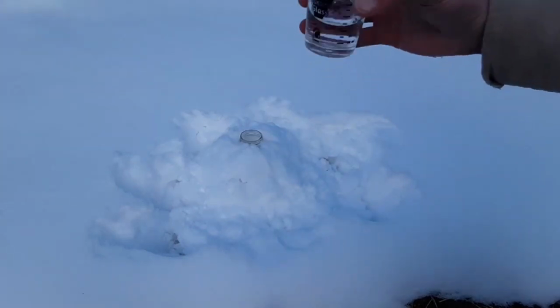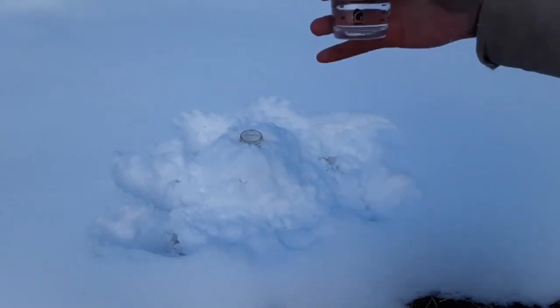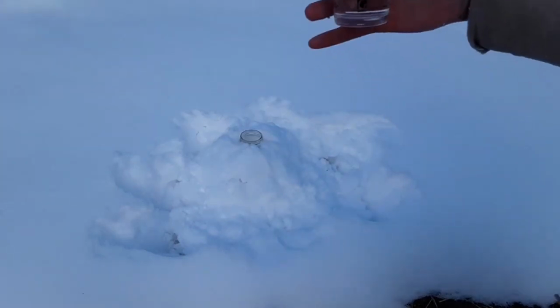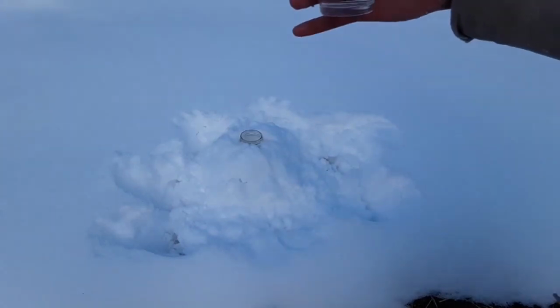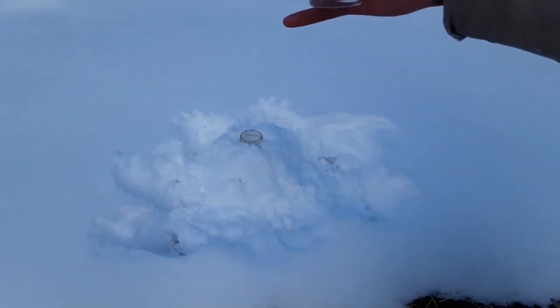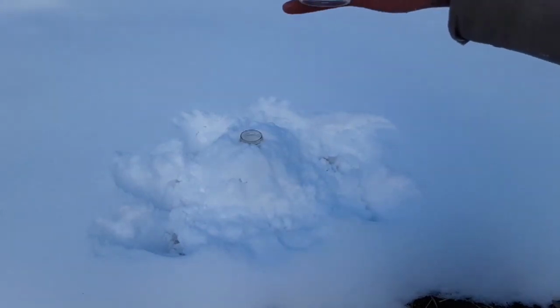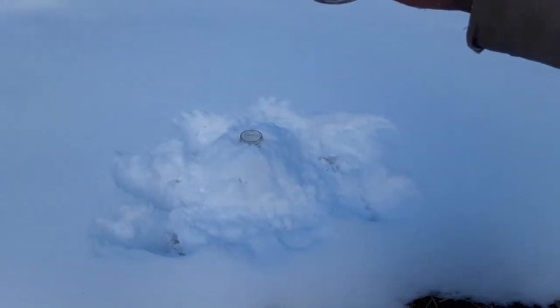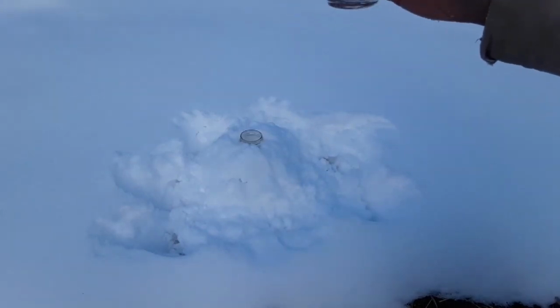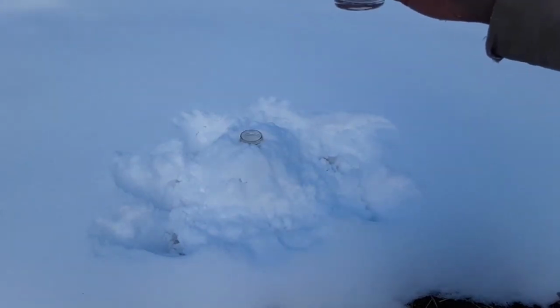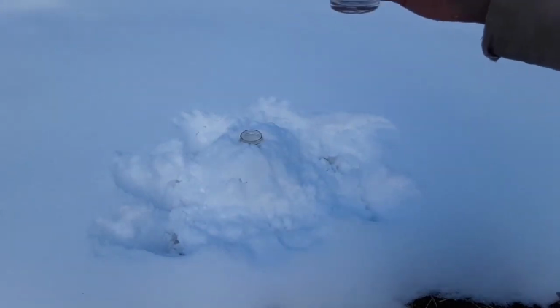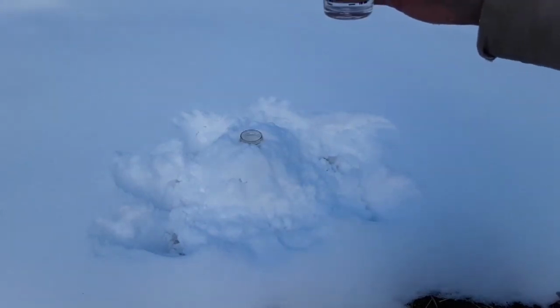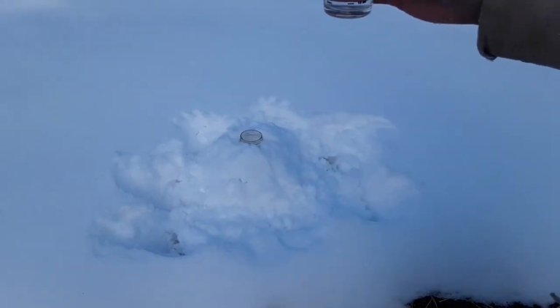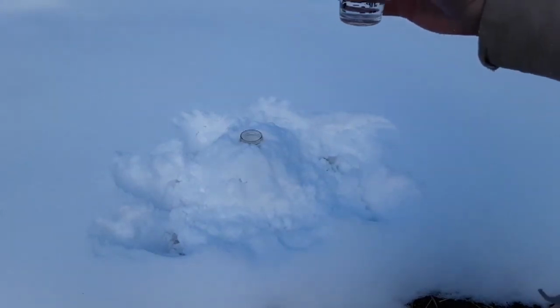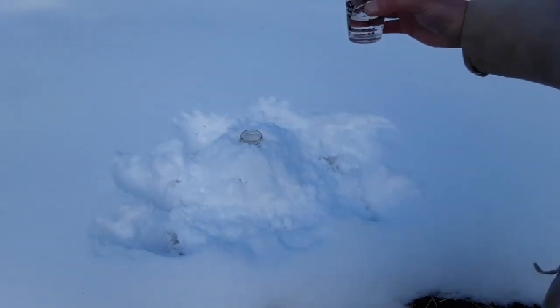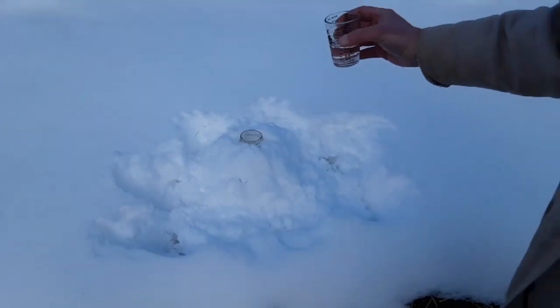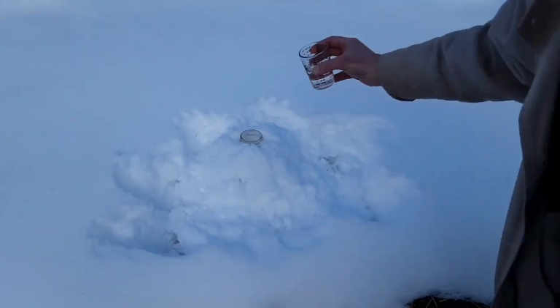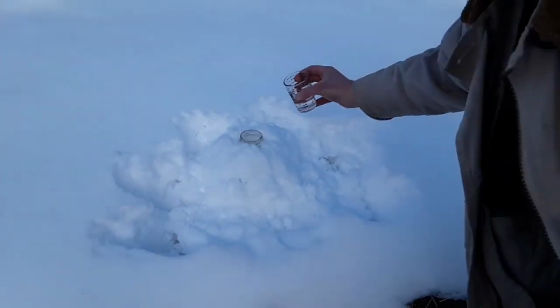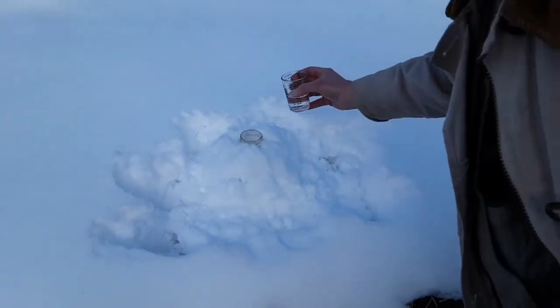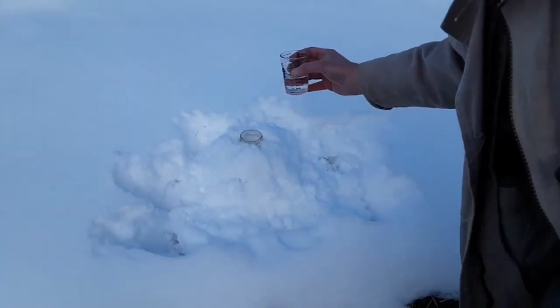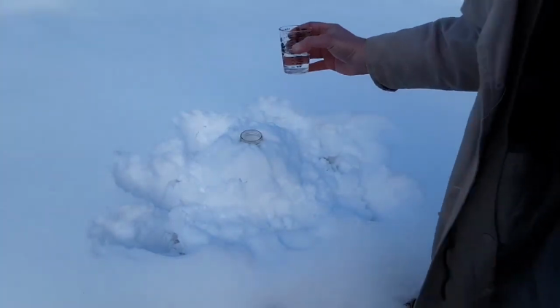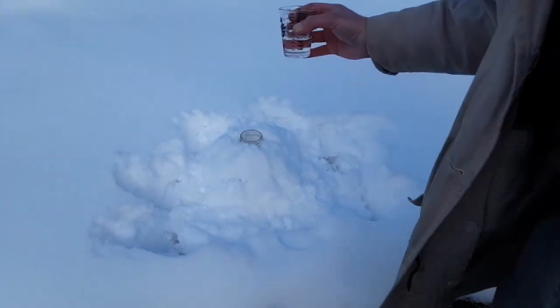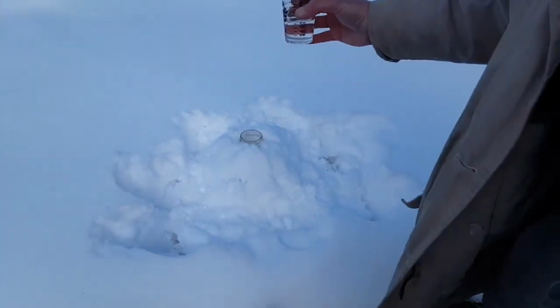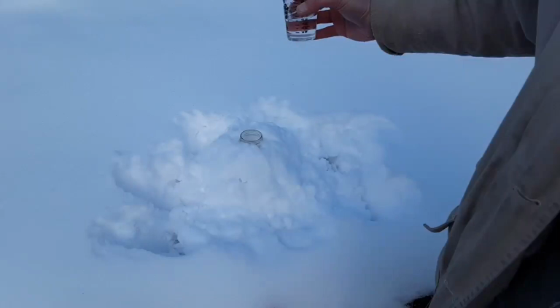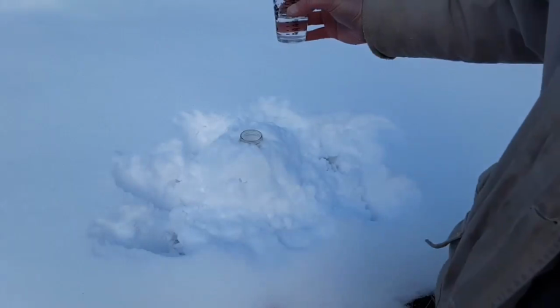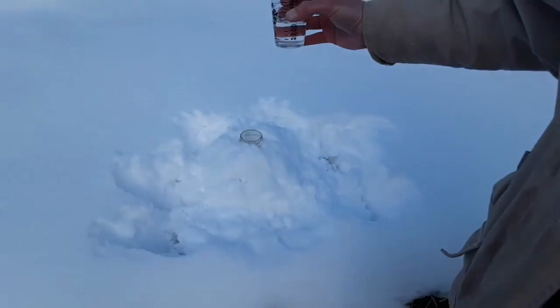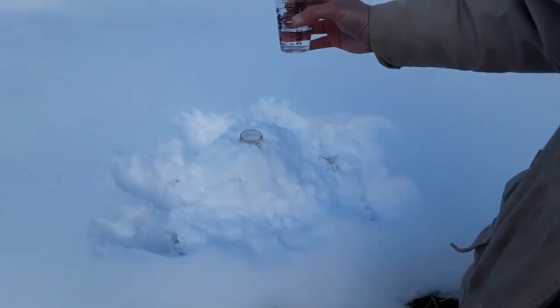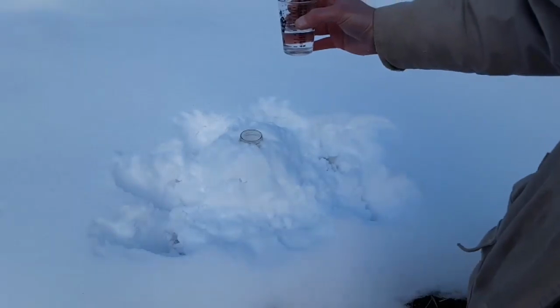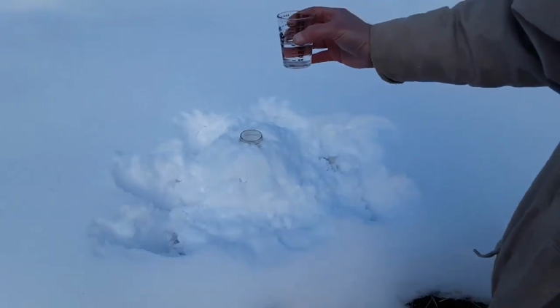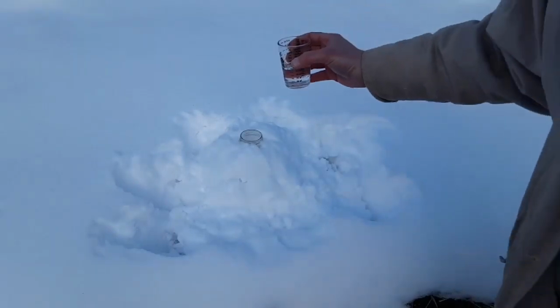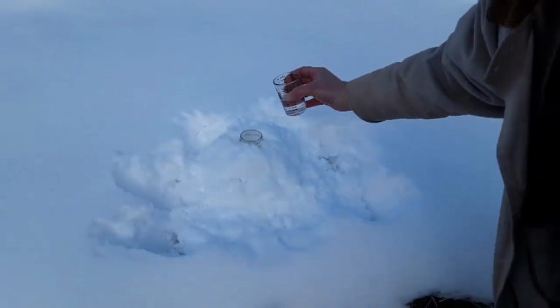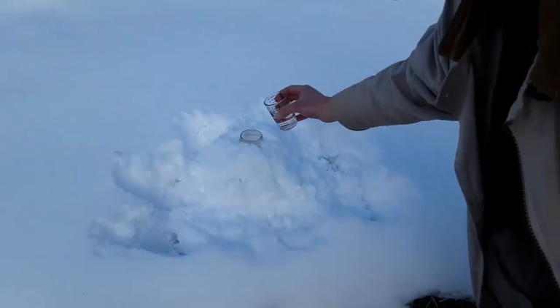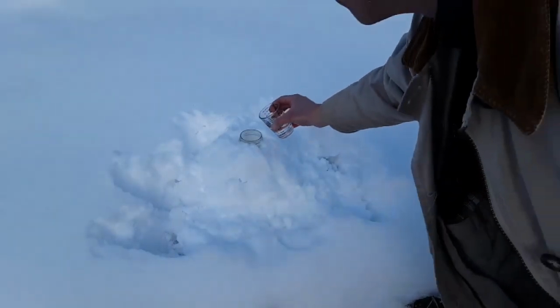About 30 milliliters or so of vinegar, which is about two tablespoons or so.